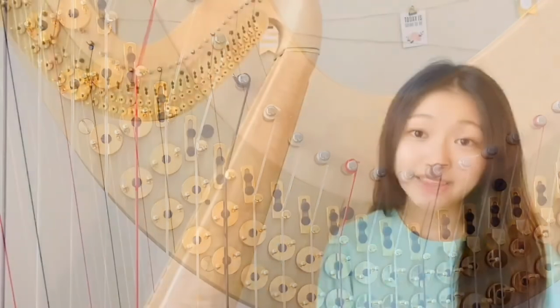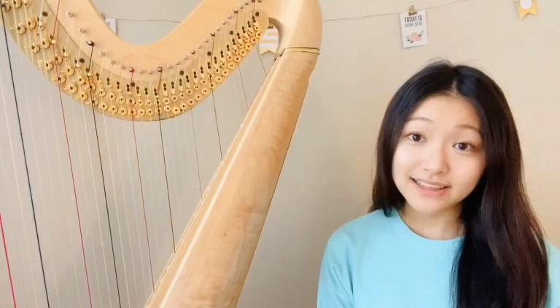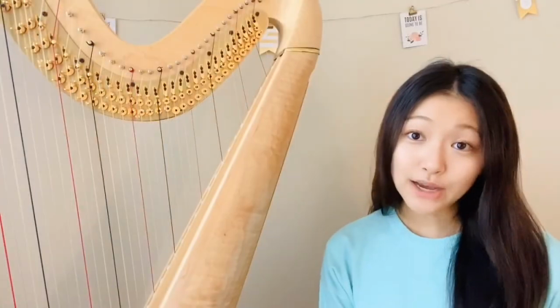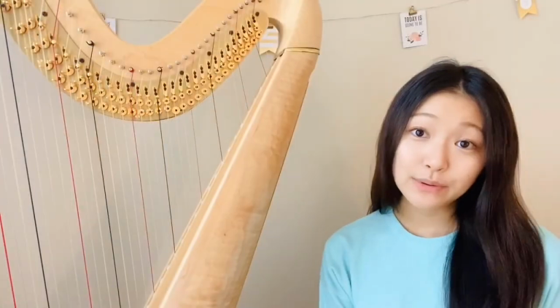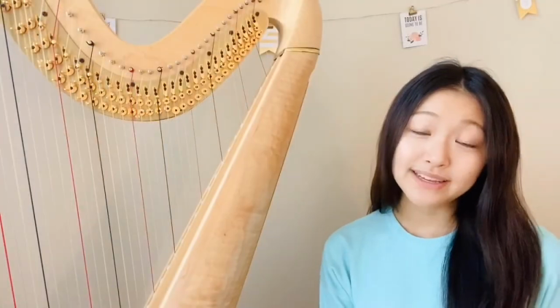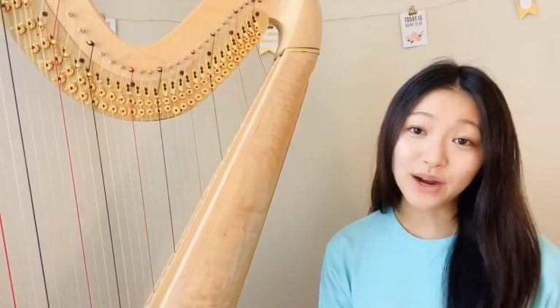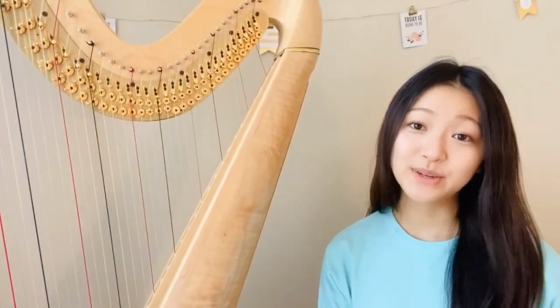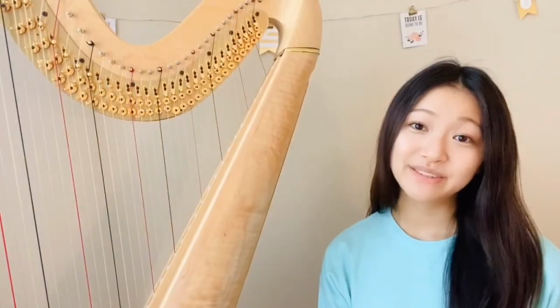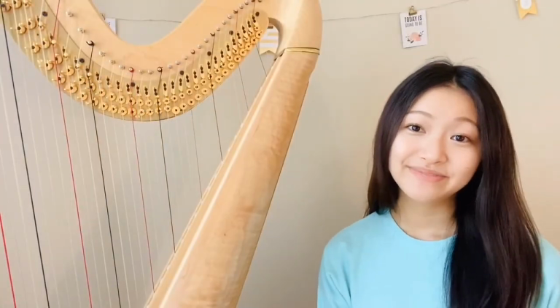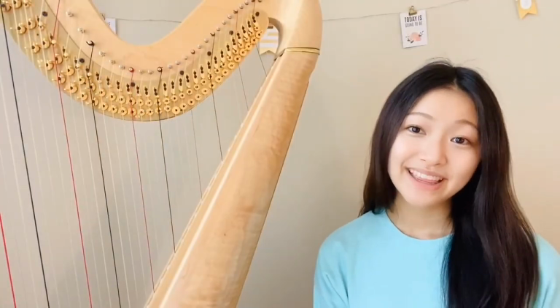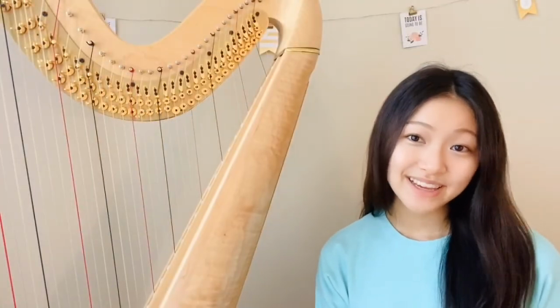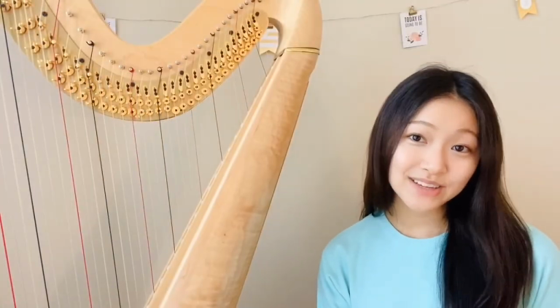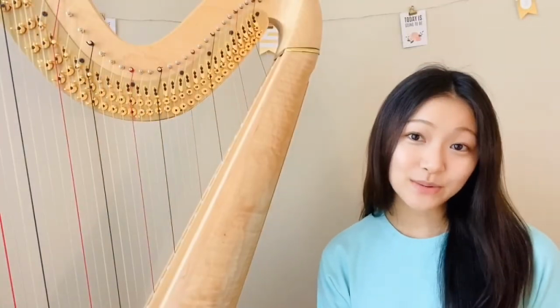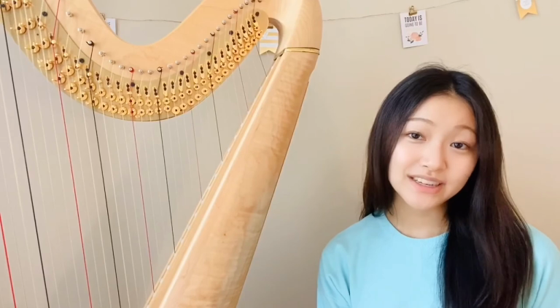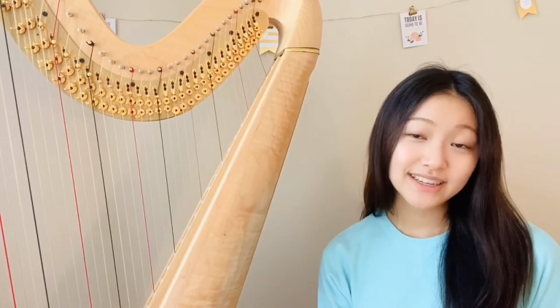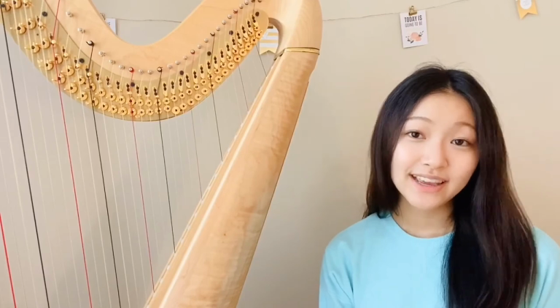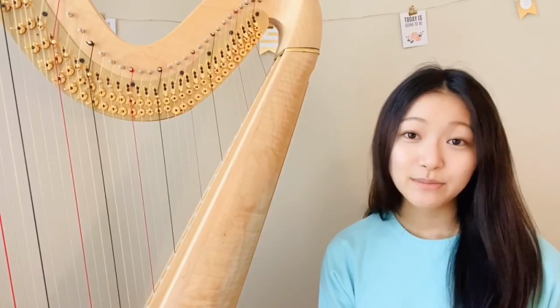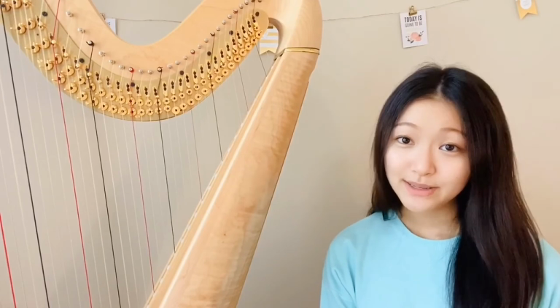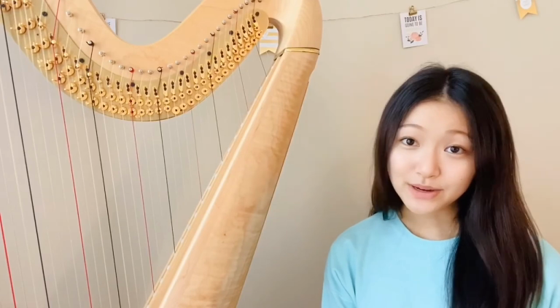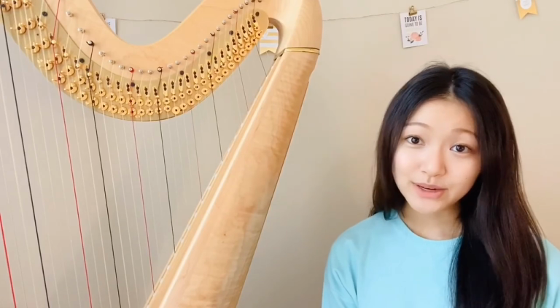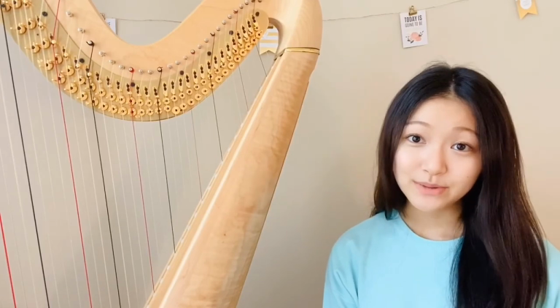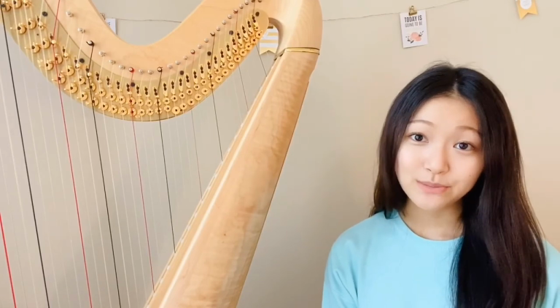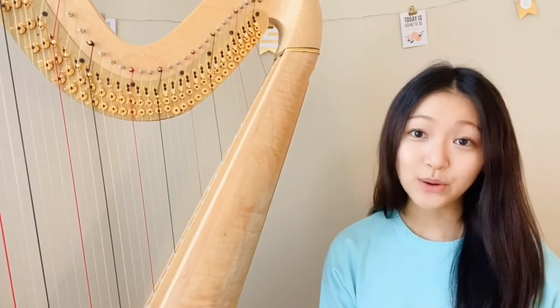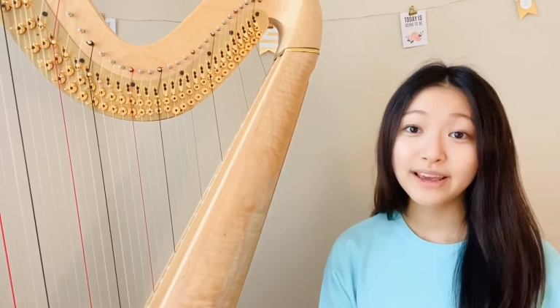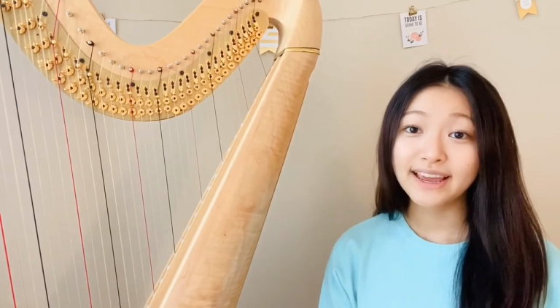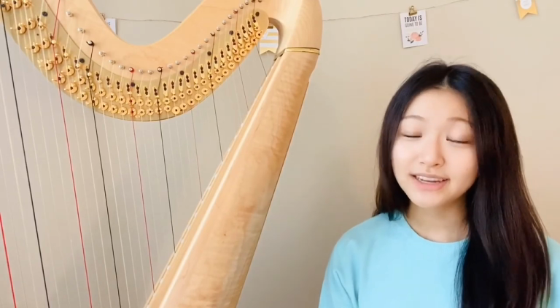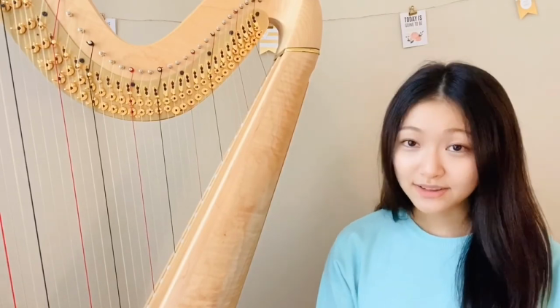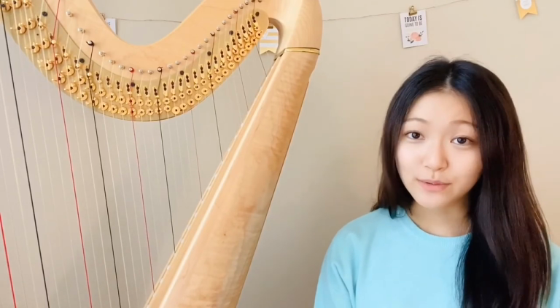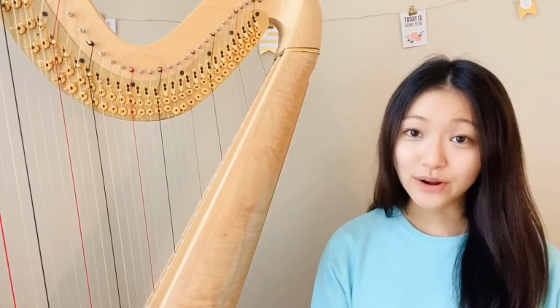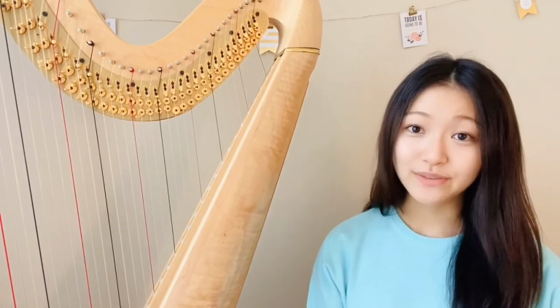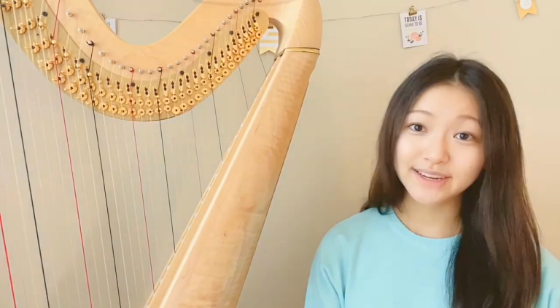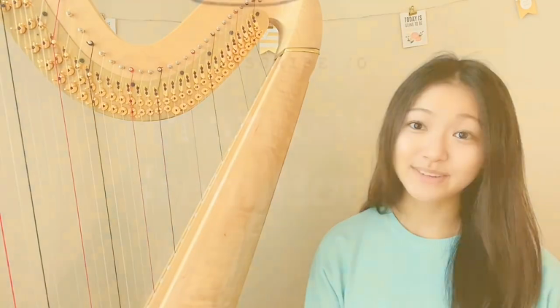And that's how I replaced a harp string. Thank you guys for watching. Please subscribe to Harmony's From Home and check out some of our other videos.